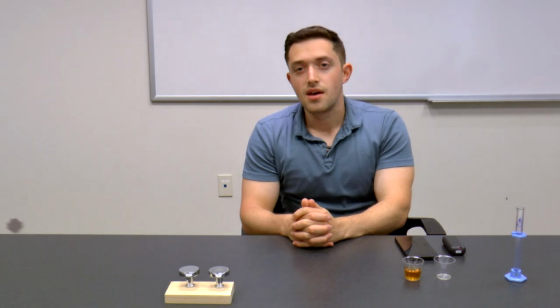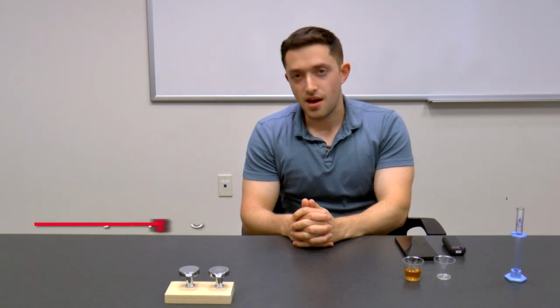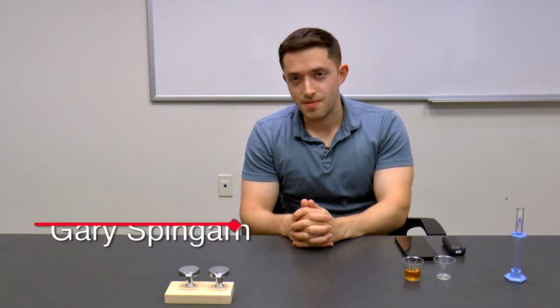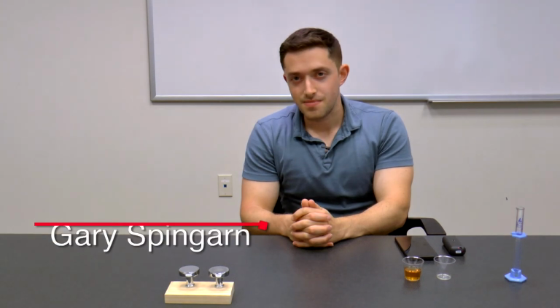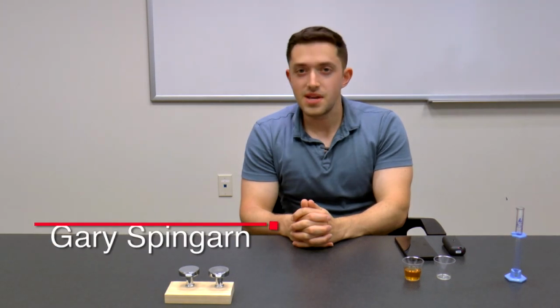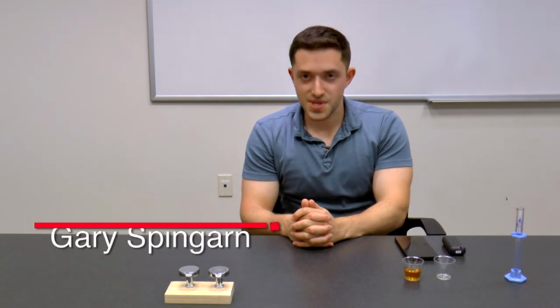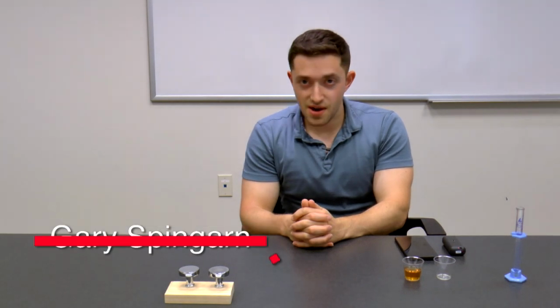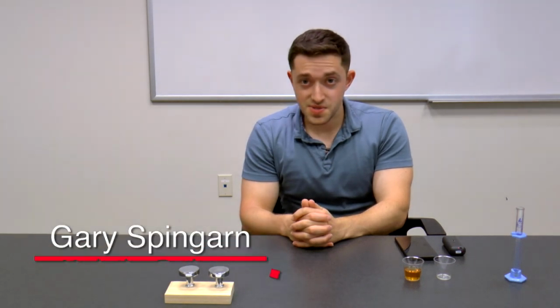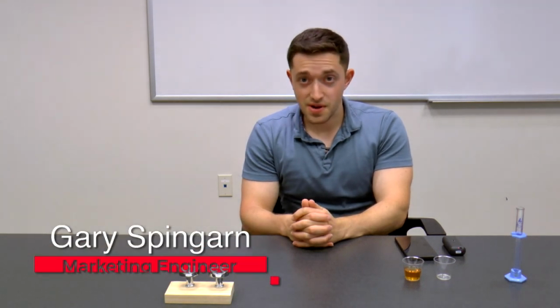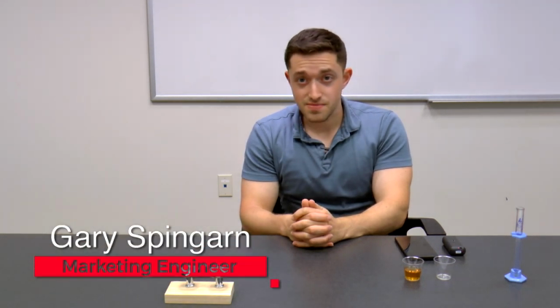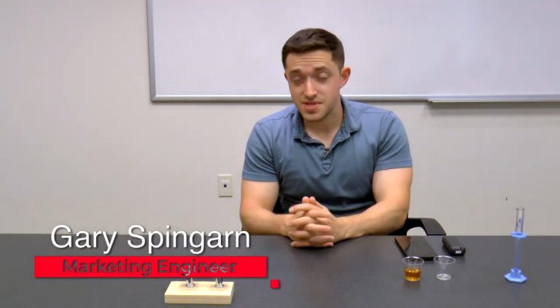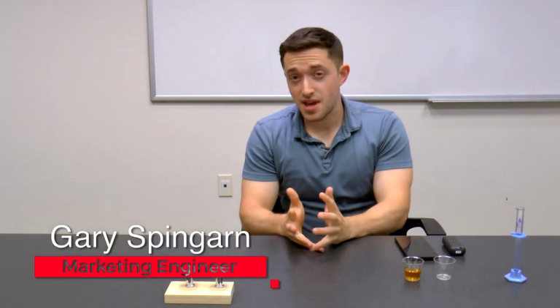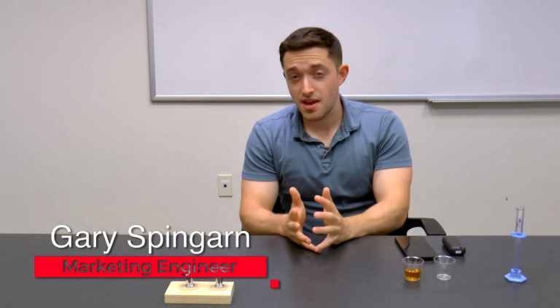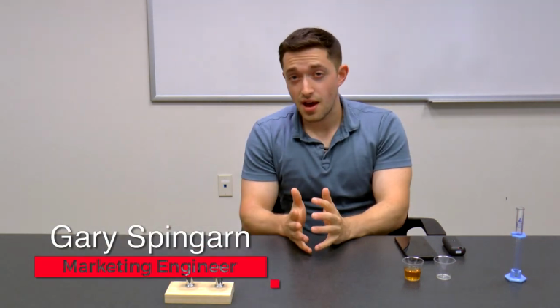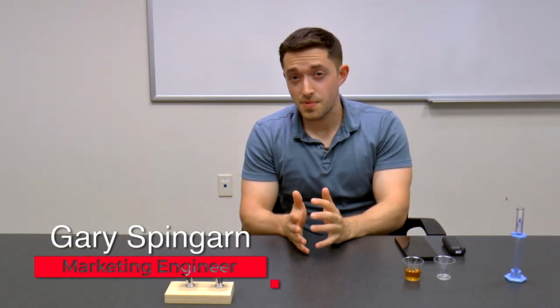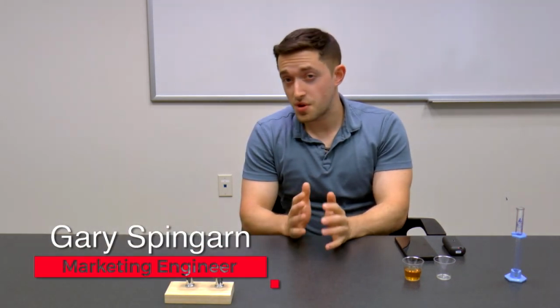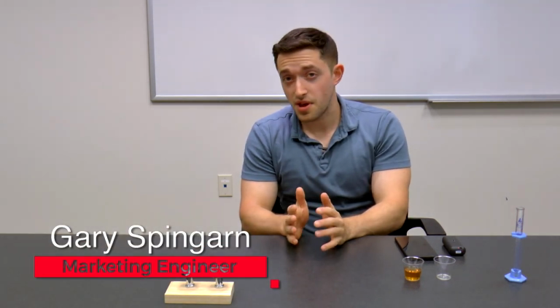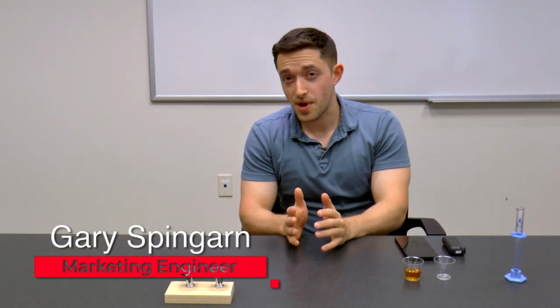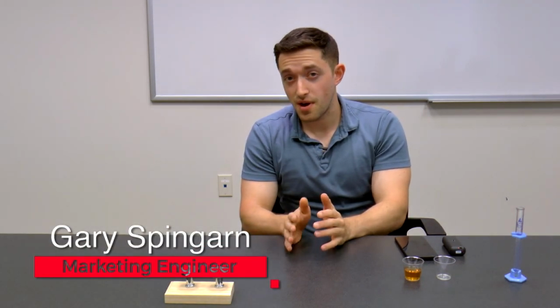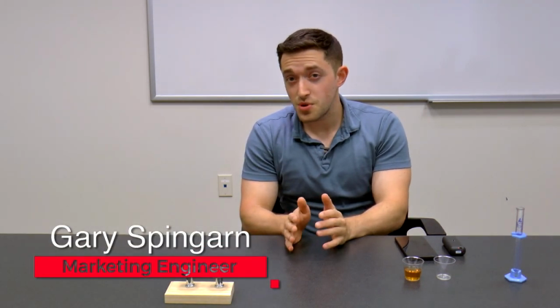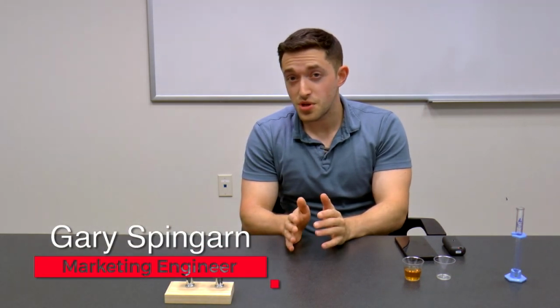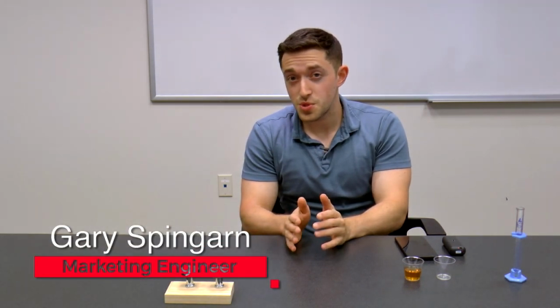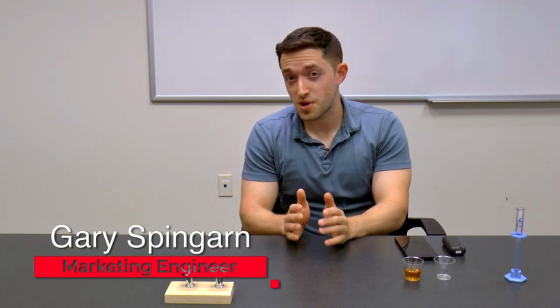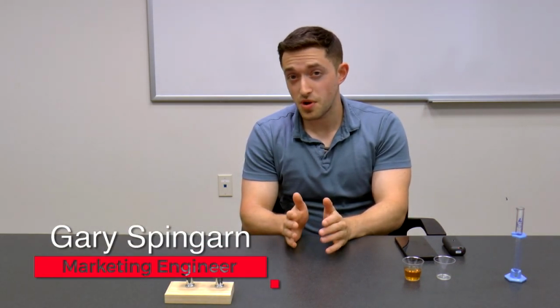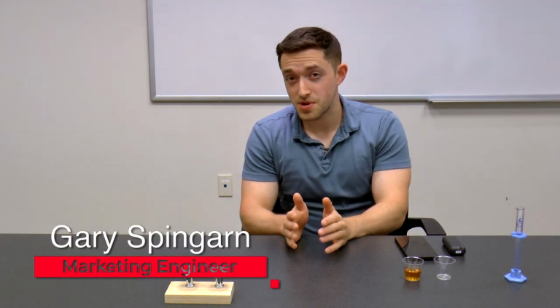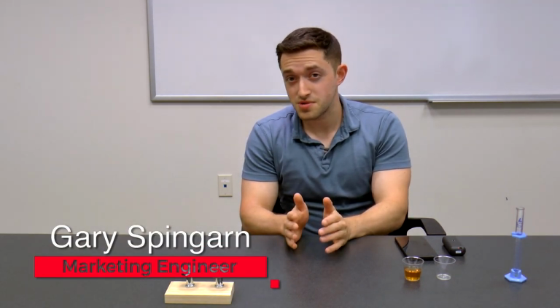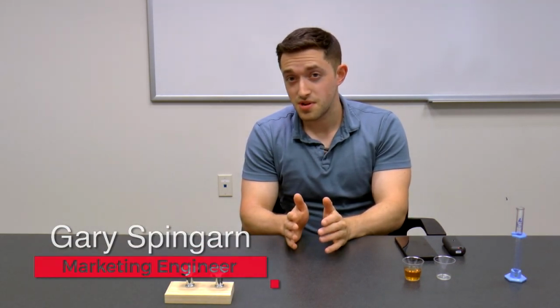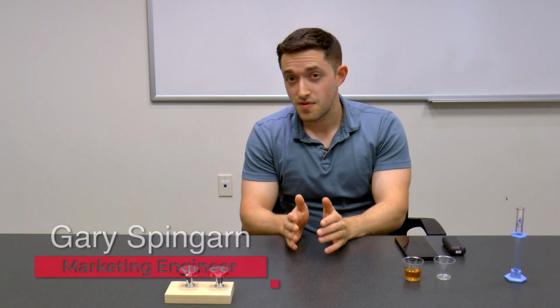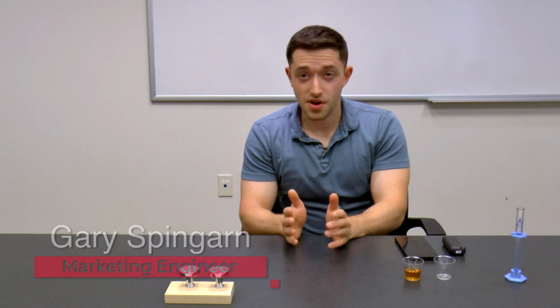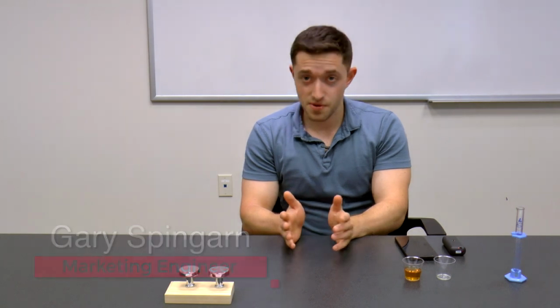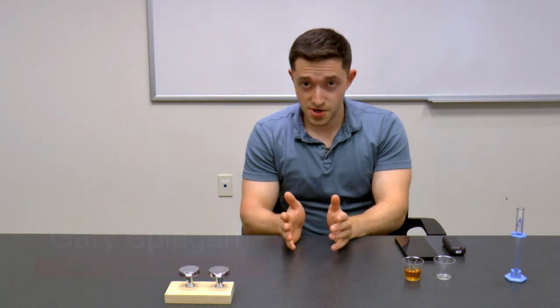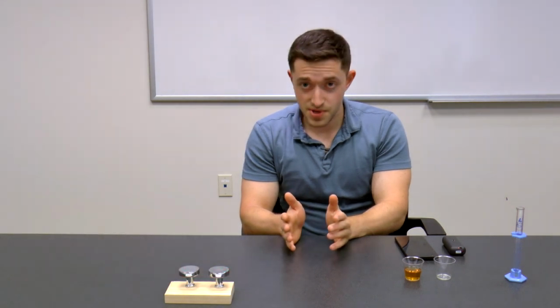Hi, my name is Gary Springarn. Today, I'll be talking about how you can use spectrometers for color measurements.